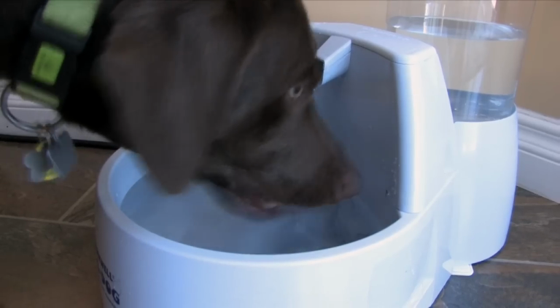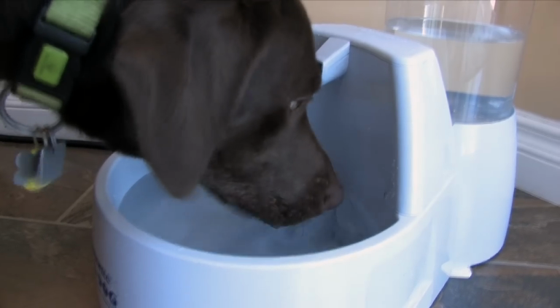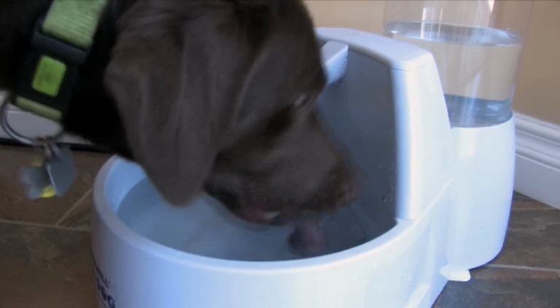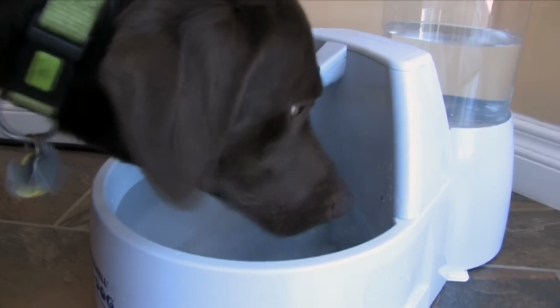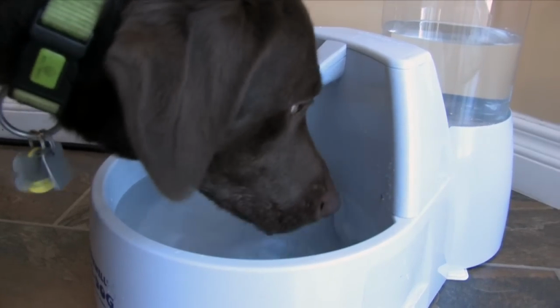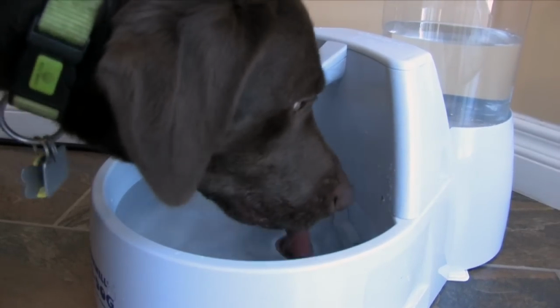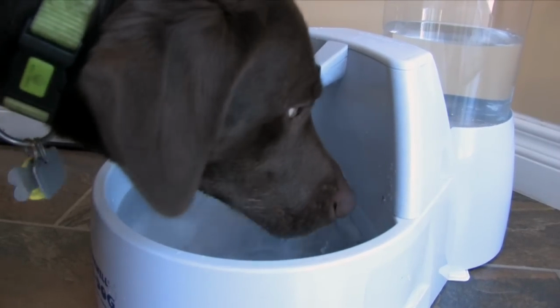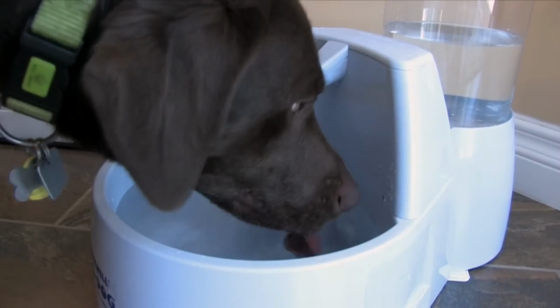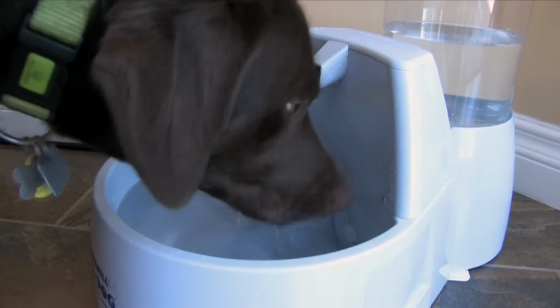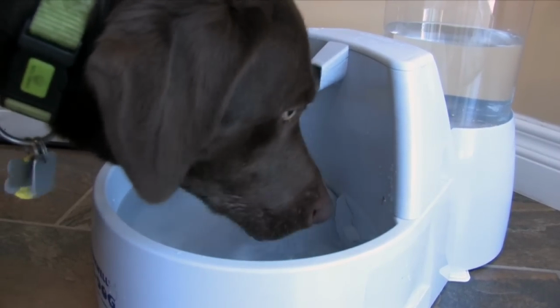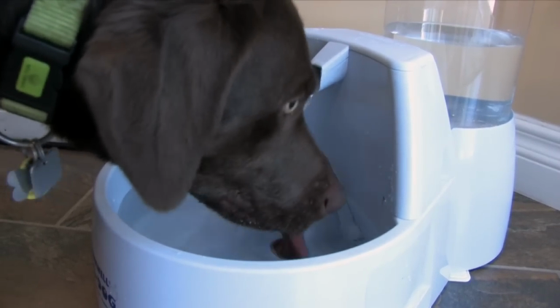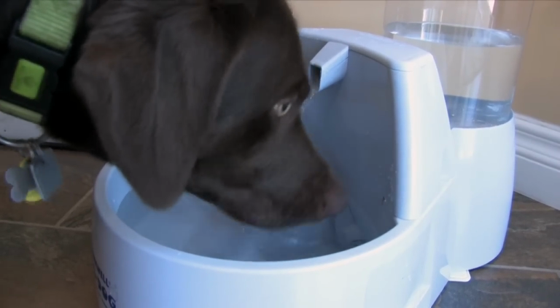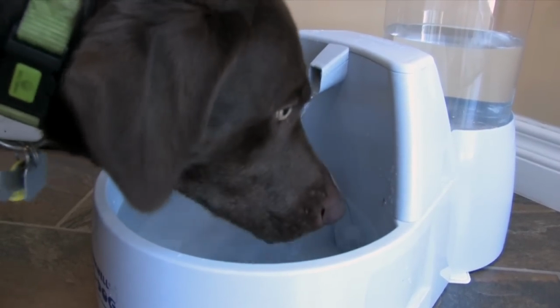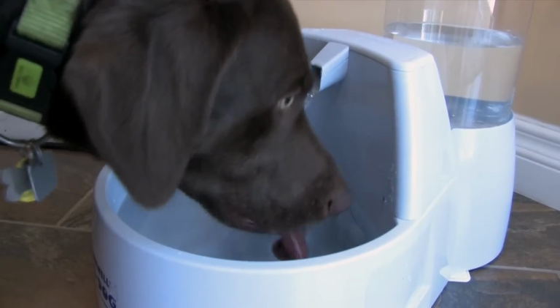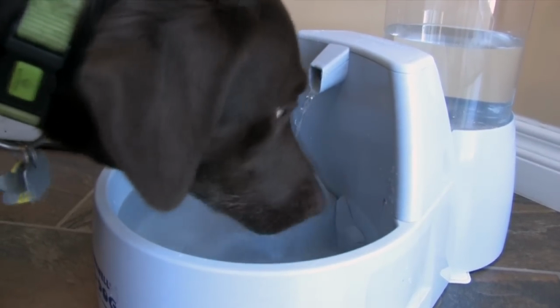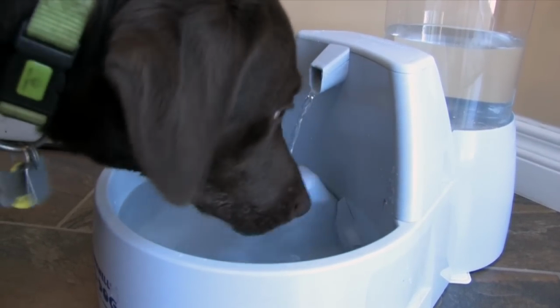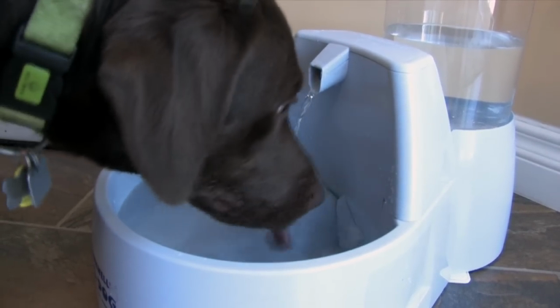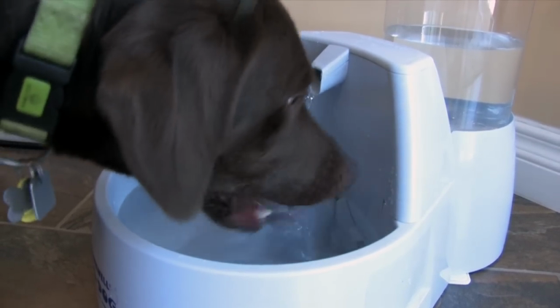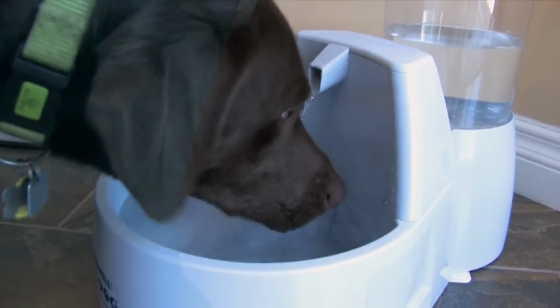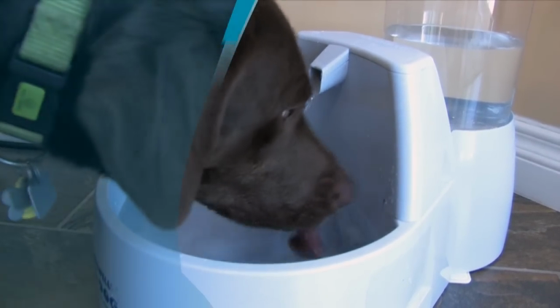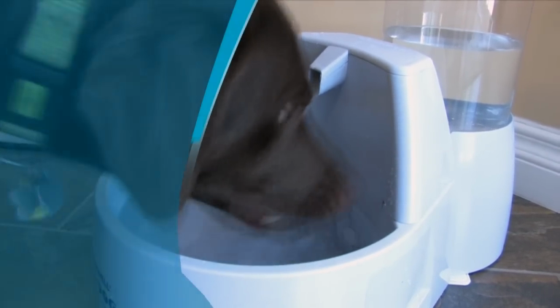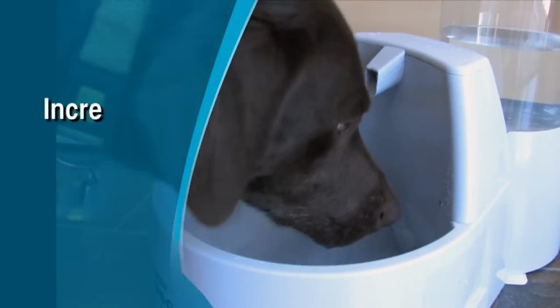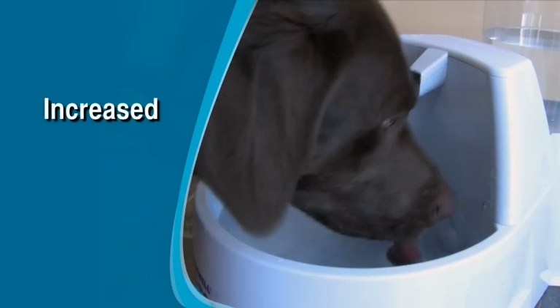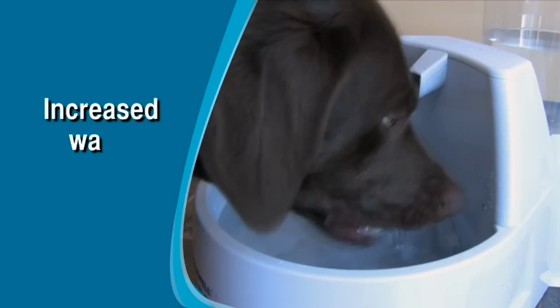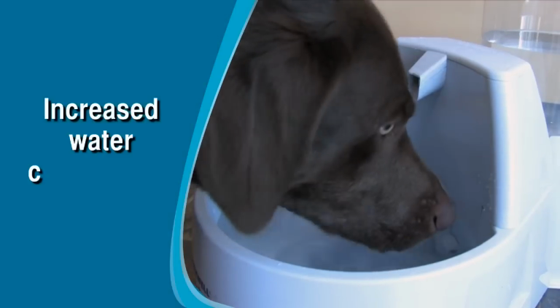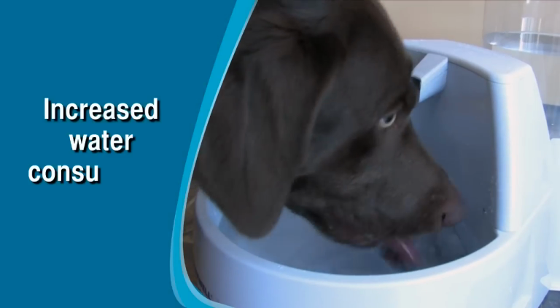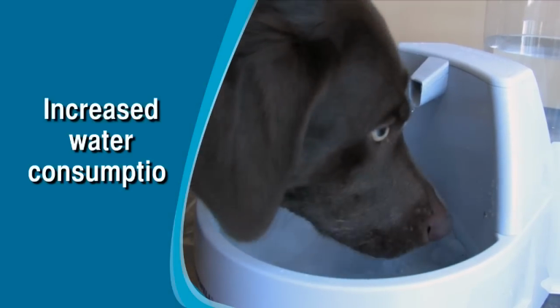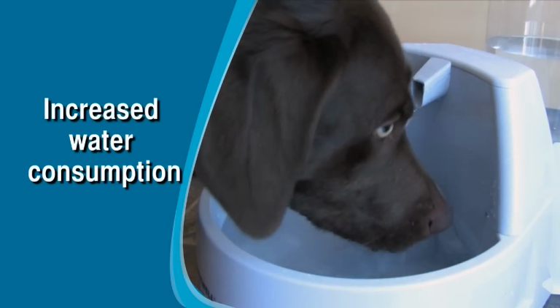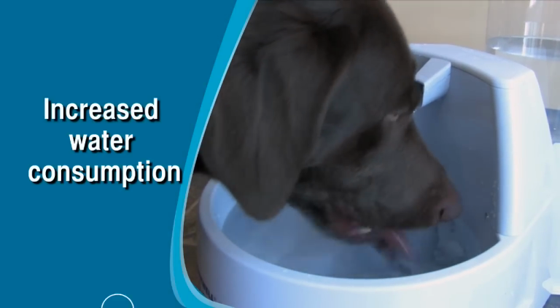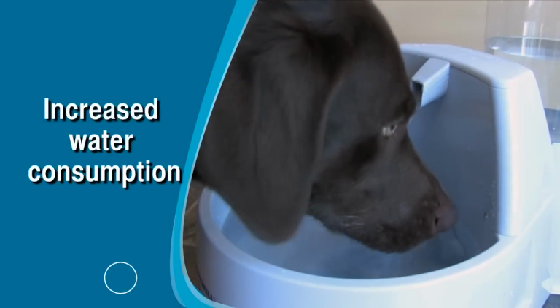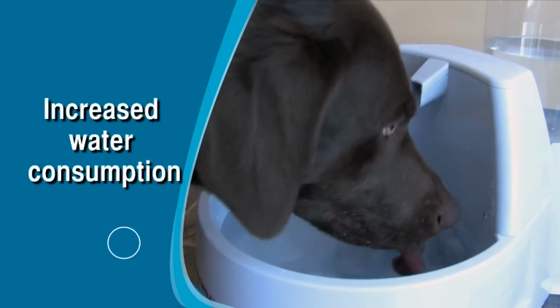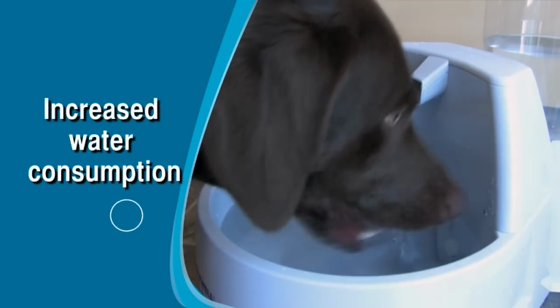Pet owners say that their pets can tell the difference, witnessed through increased water consumption.